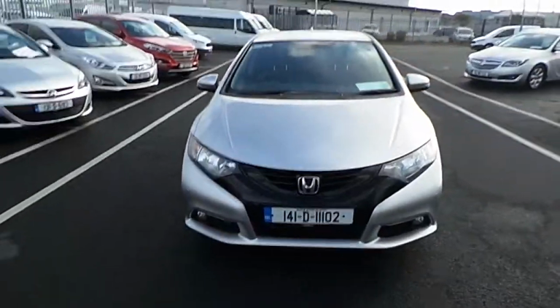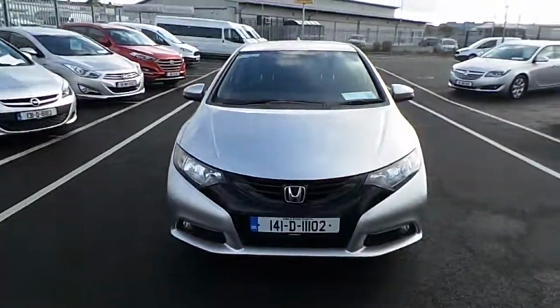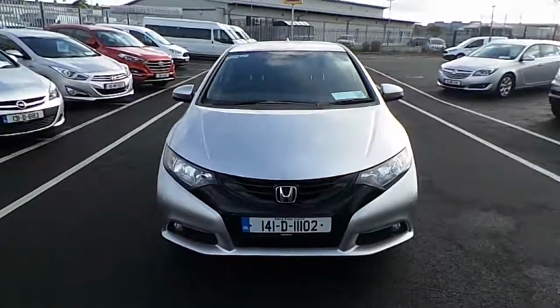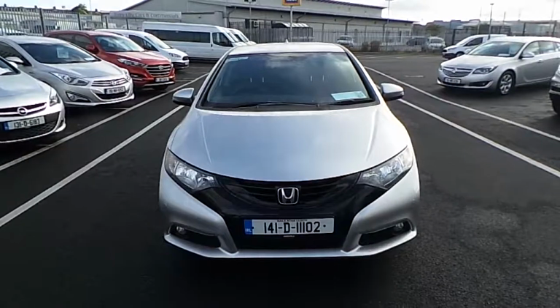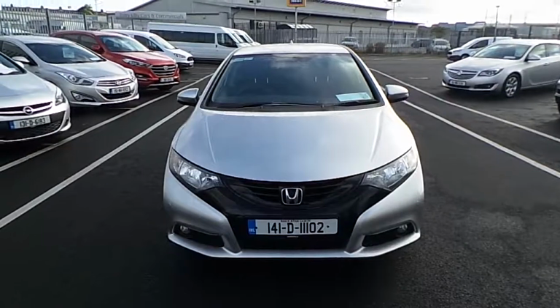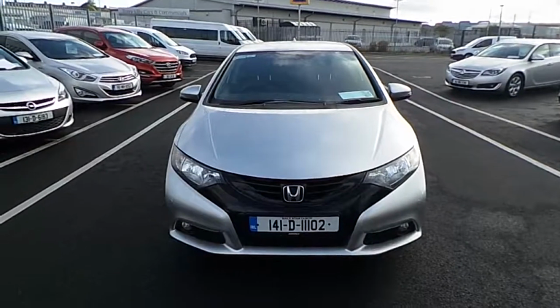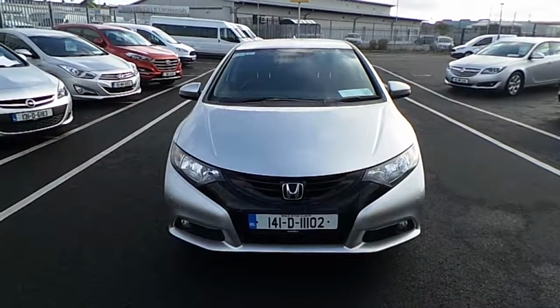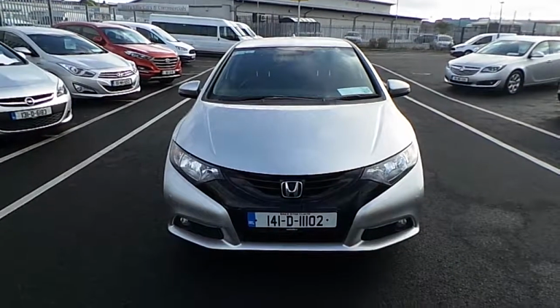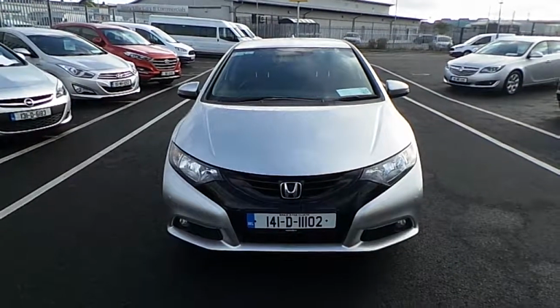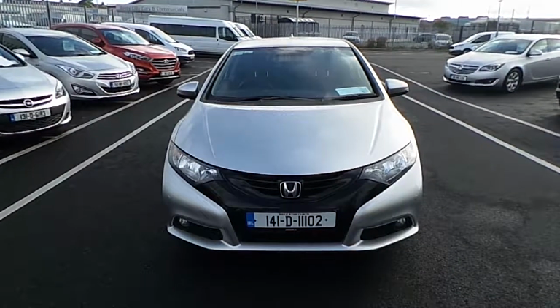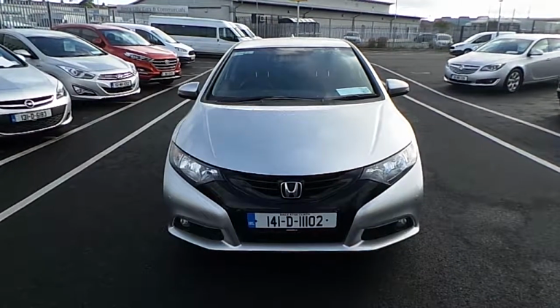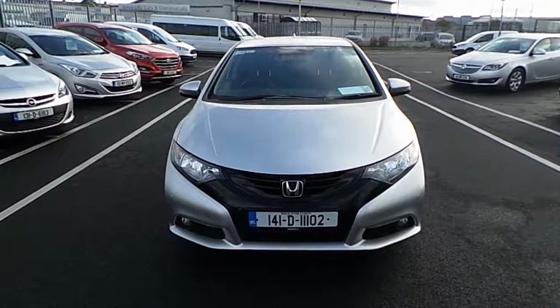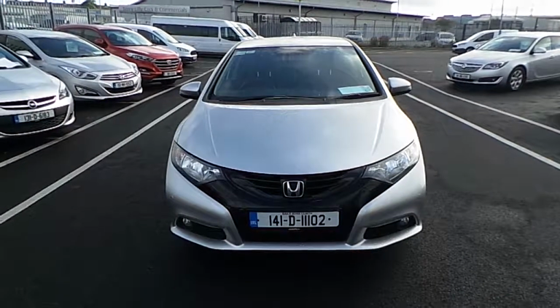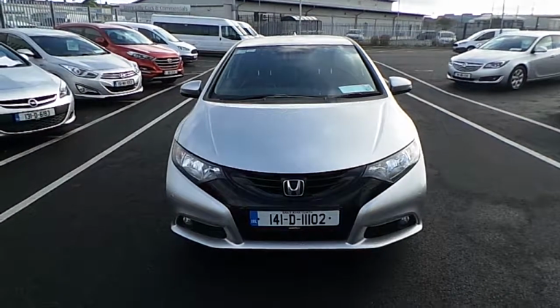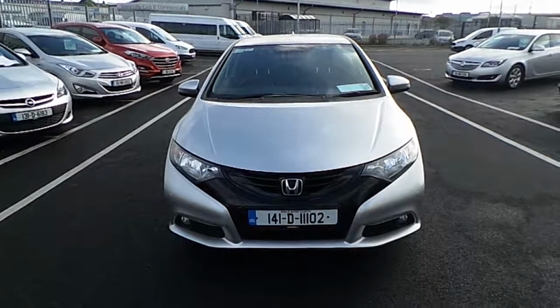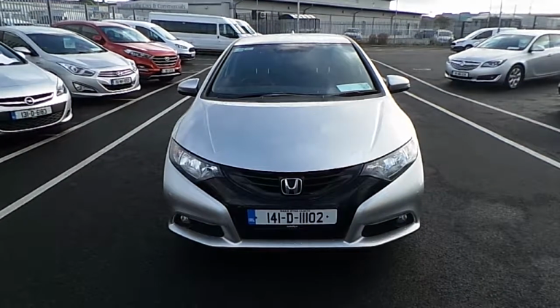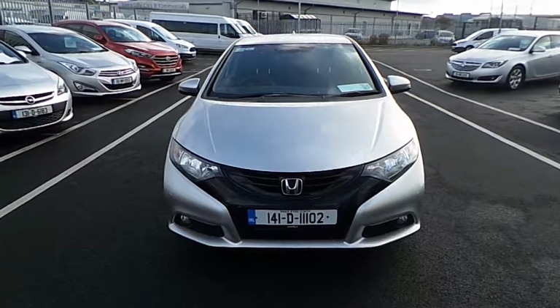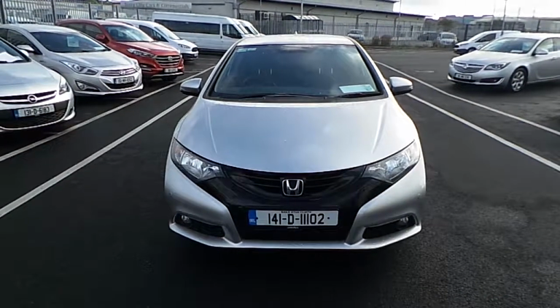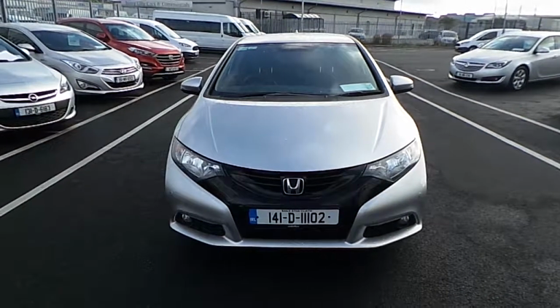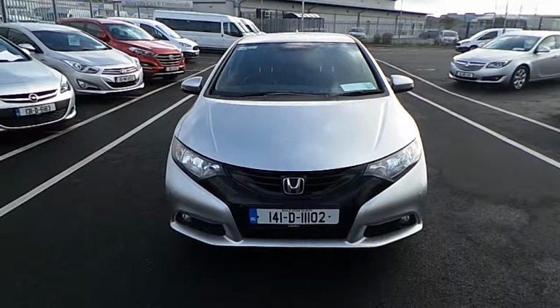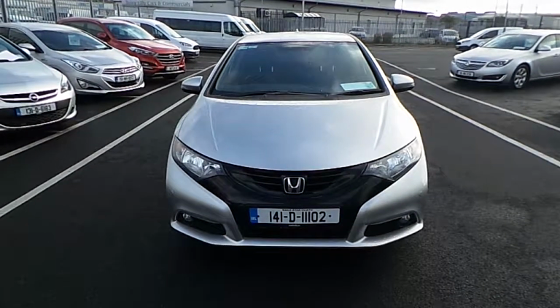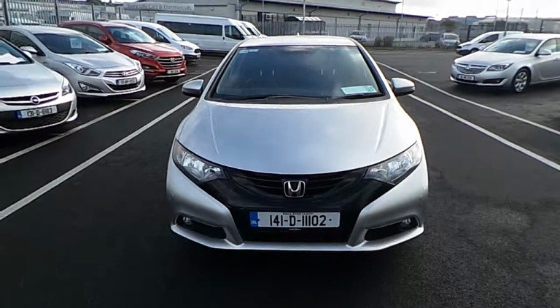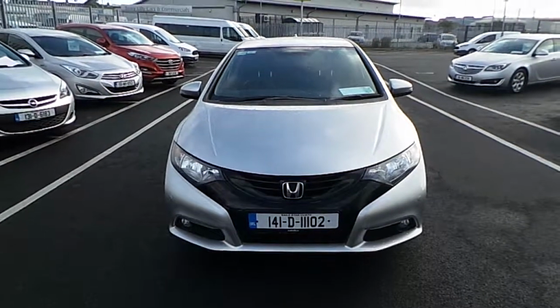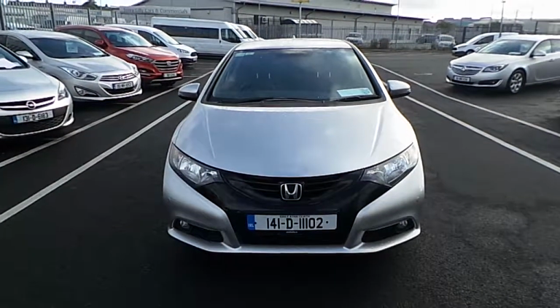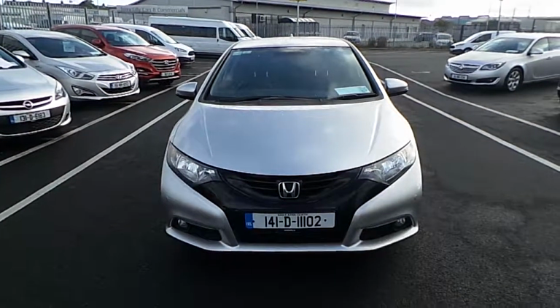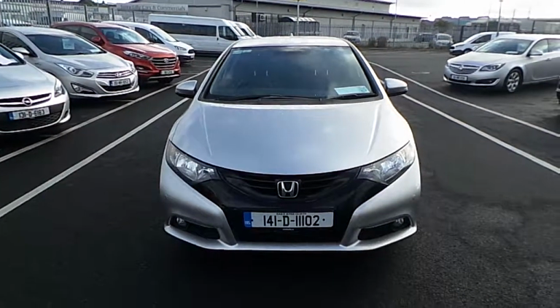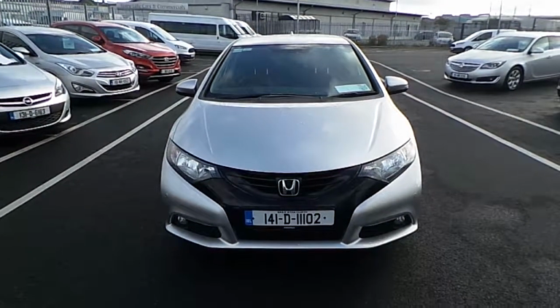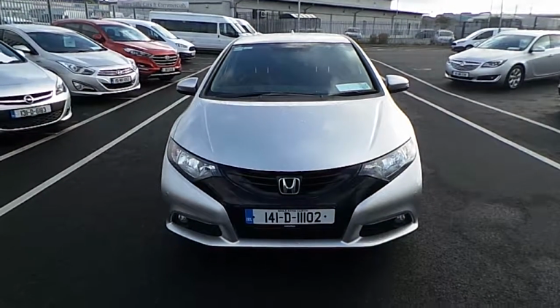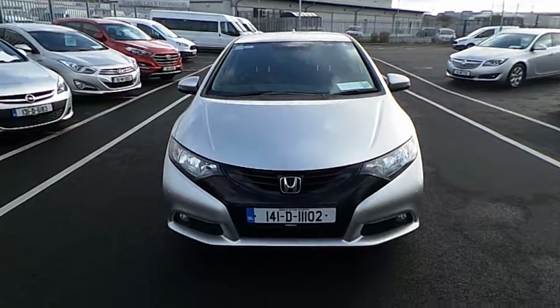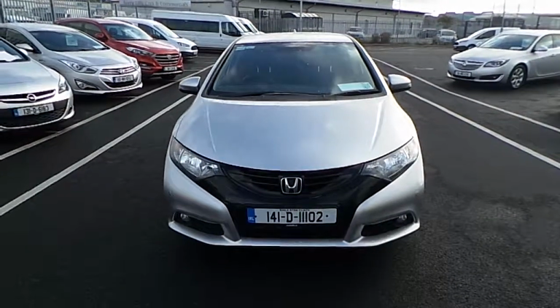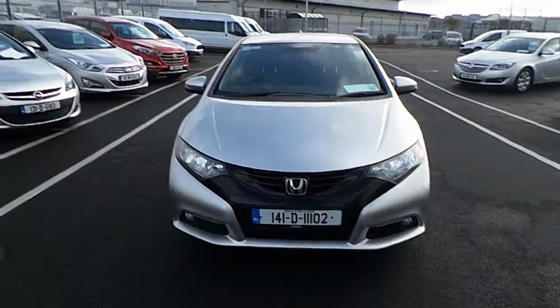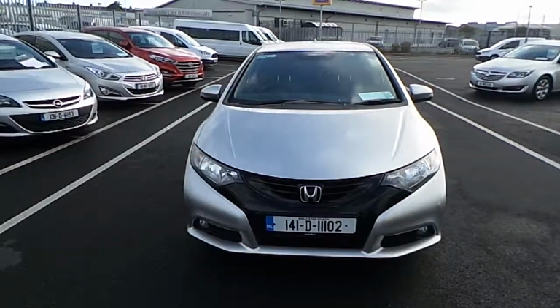If you require any additional information regarding this 141 Honda Civic, please do not hesitate to contact our sales team. Thank you.